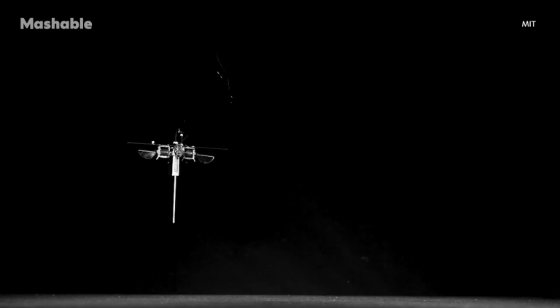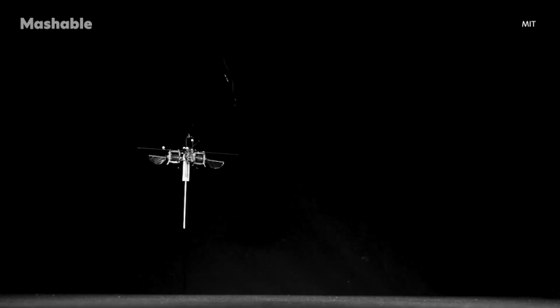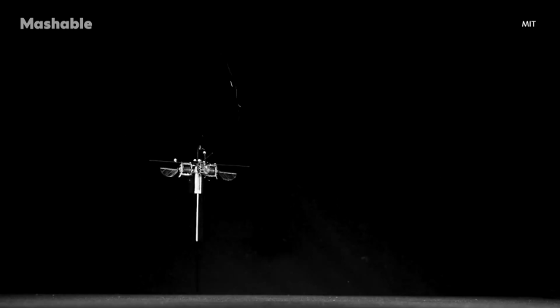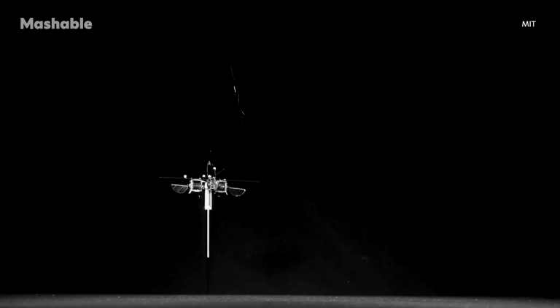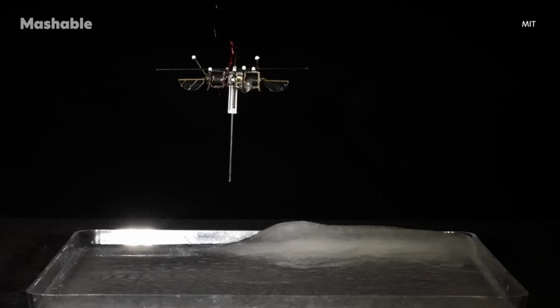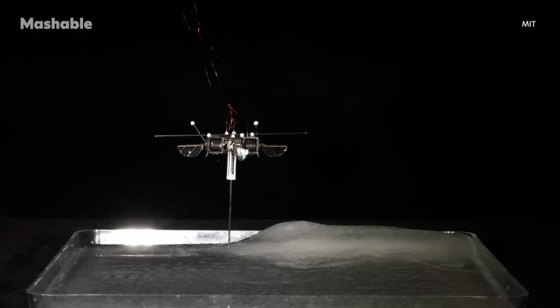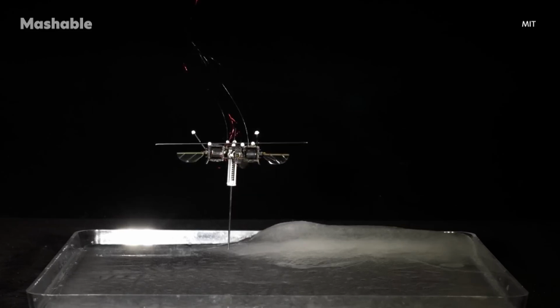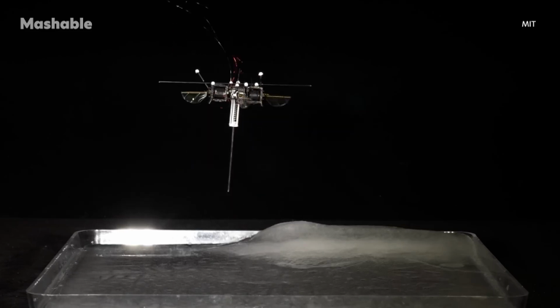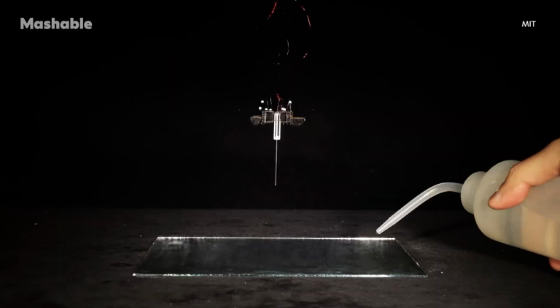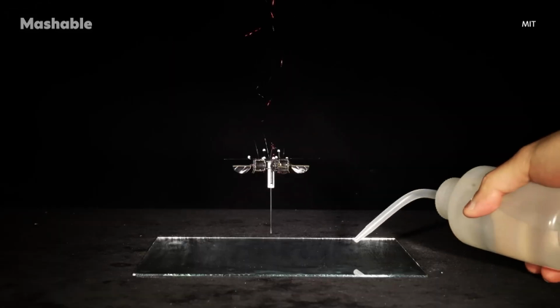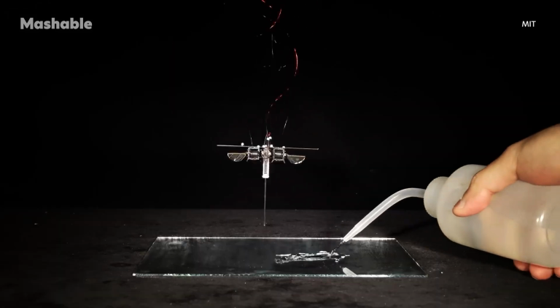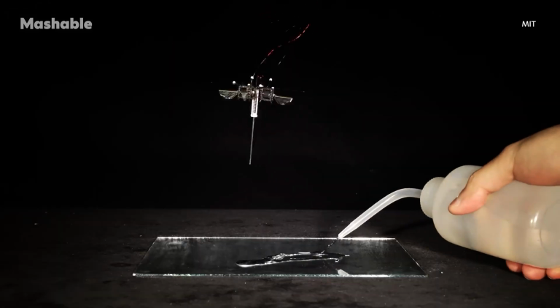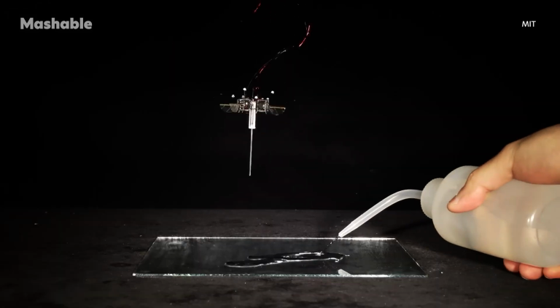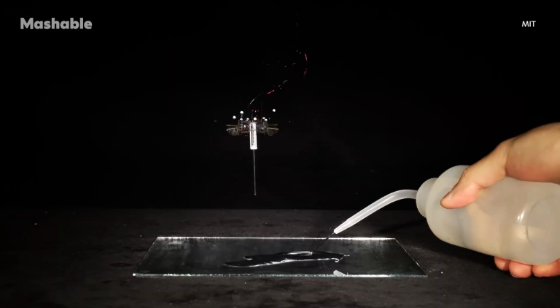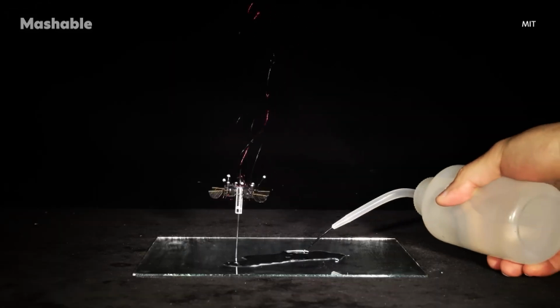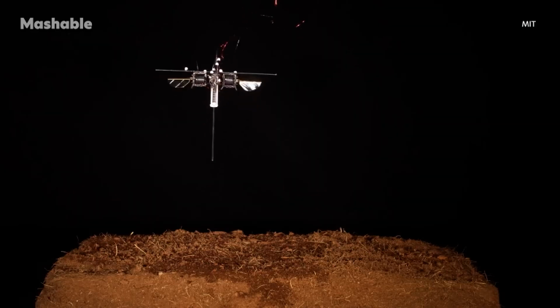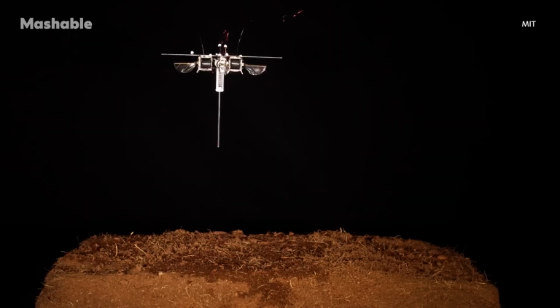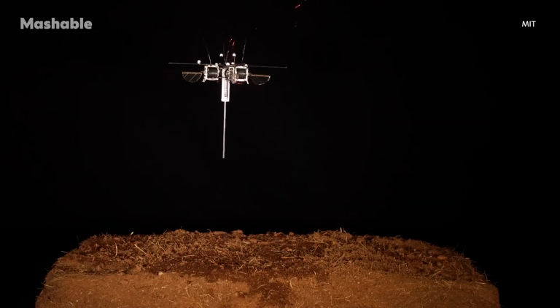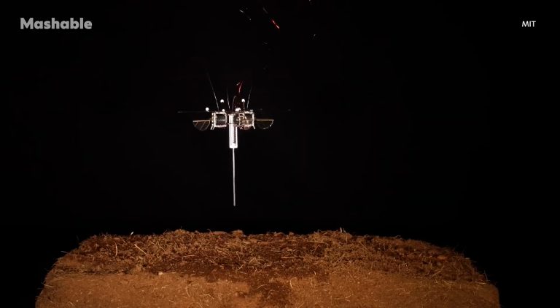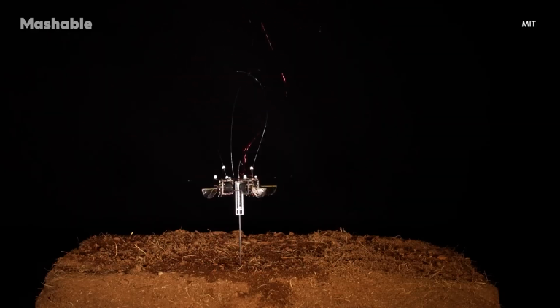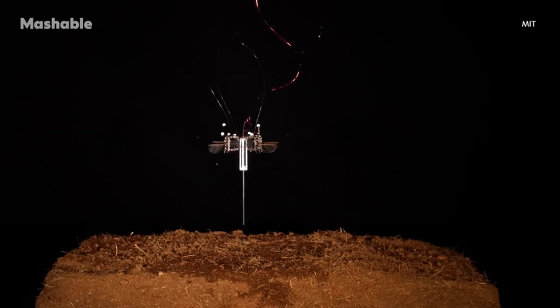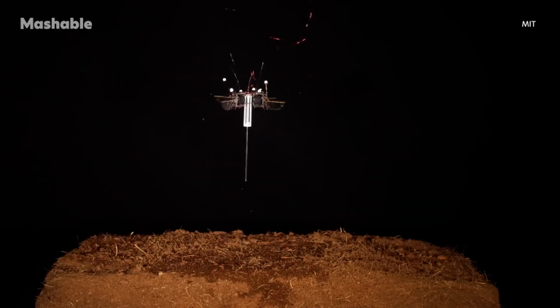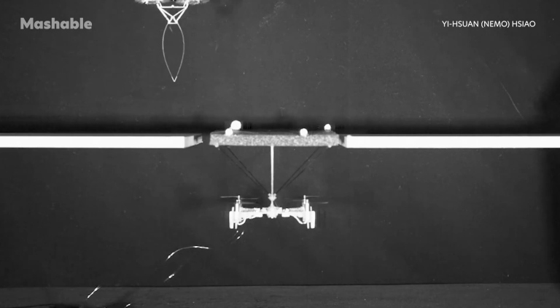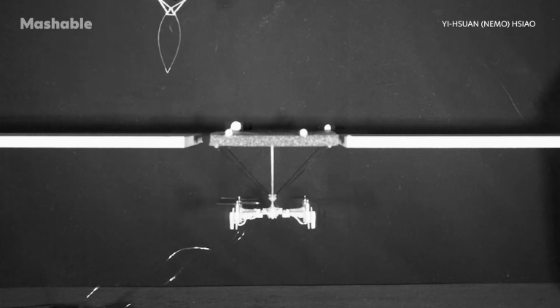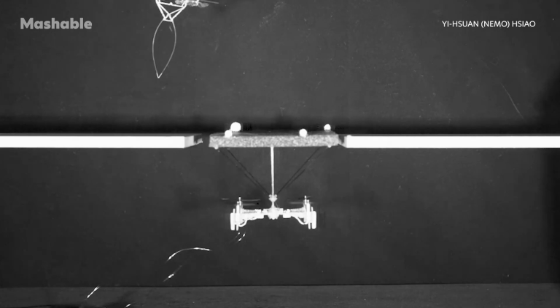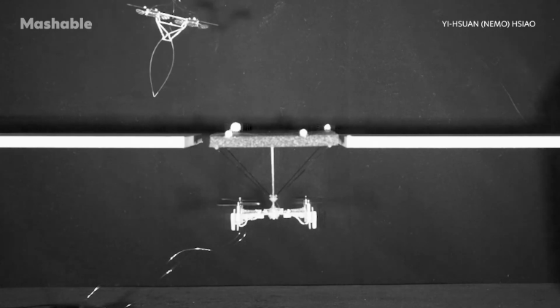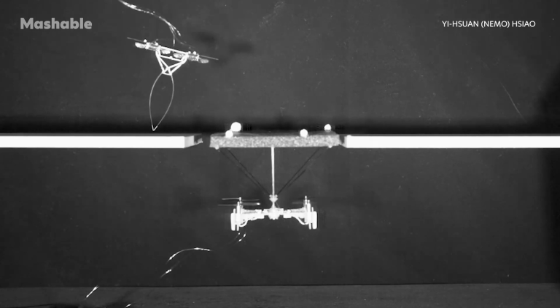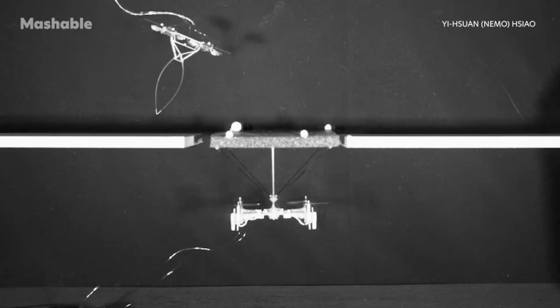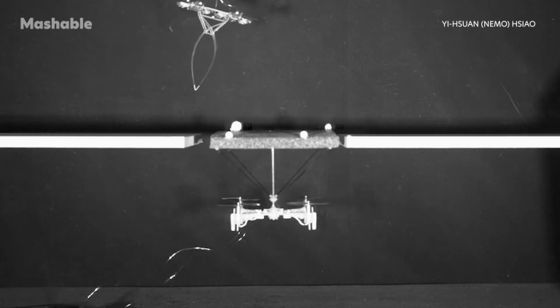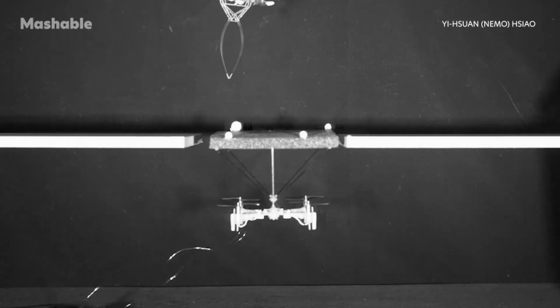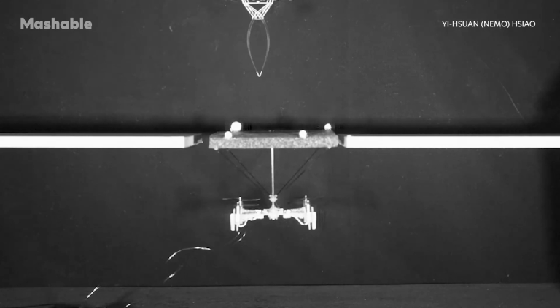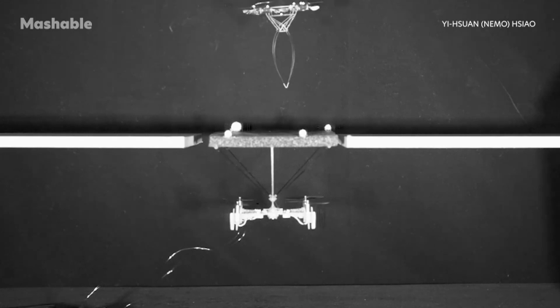It glides across ice, wet glass, uneven dirt, and more. It can even hop onto a flying drone in mid-air.